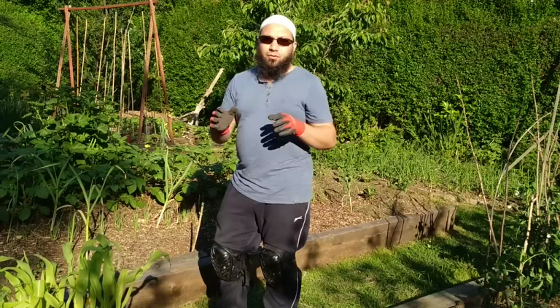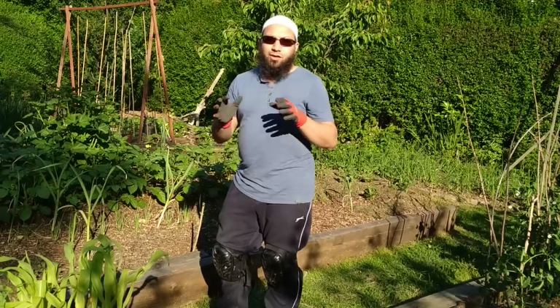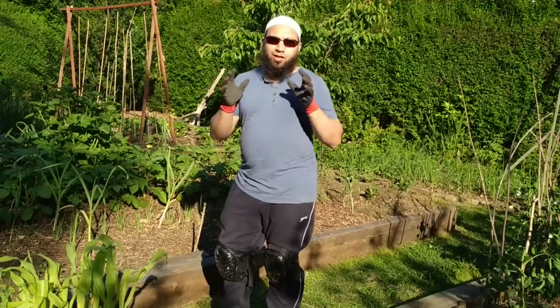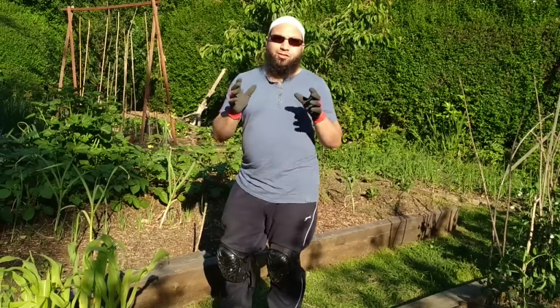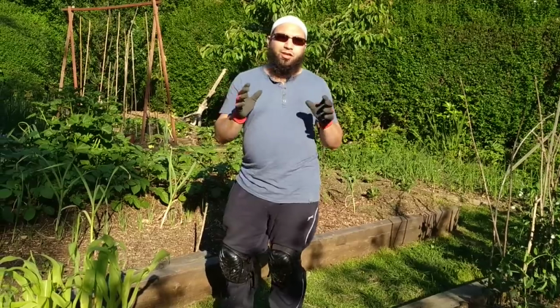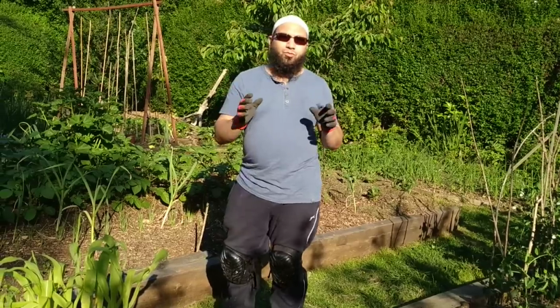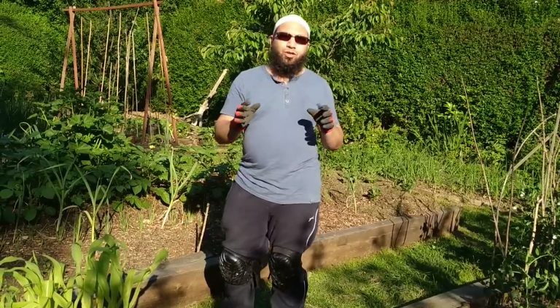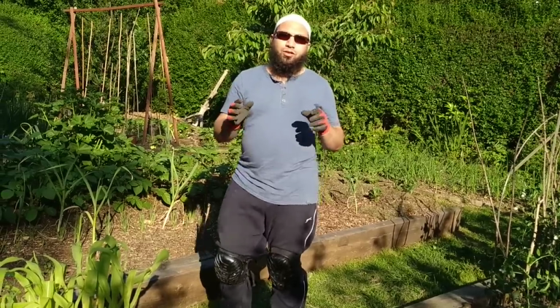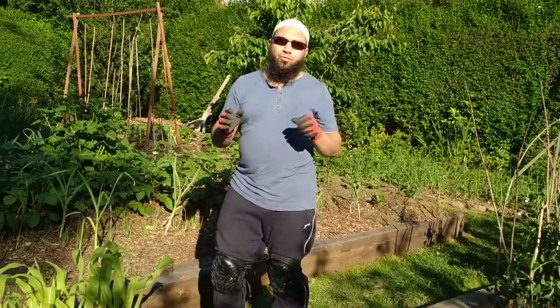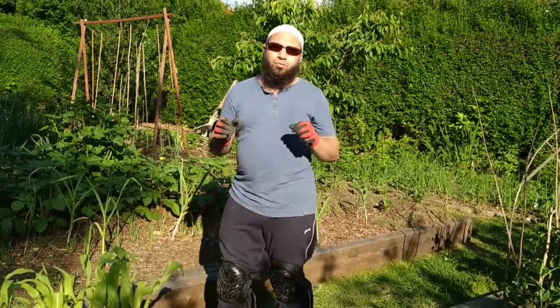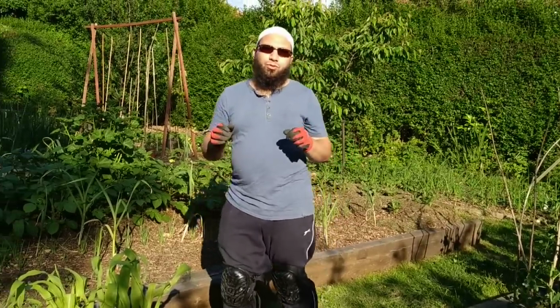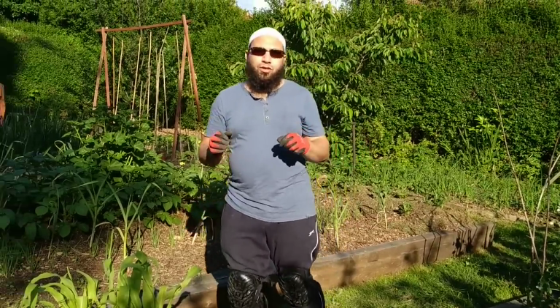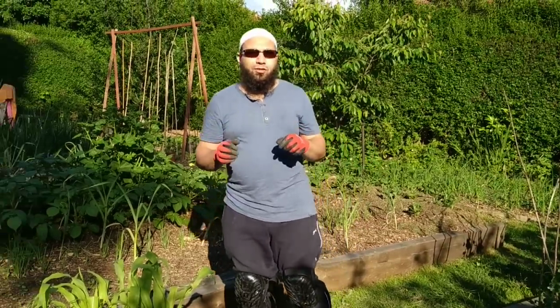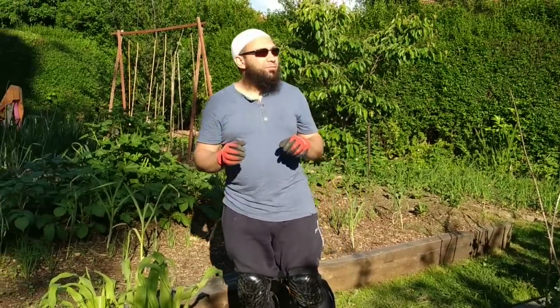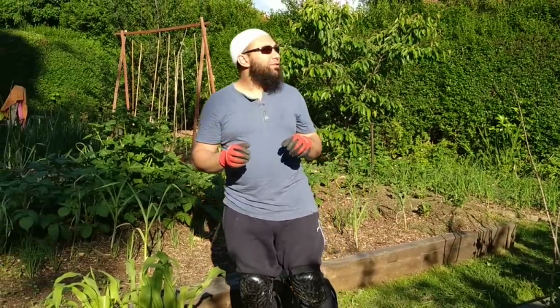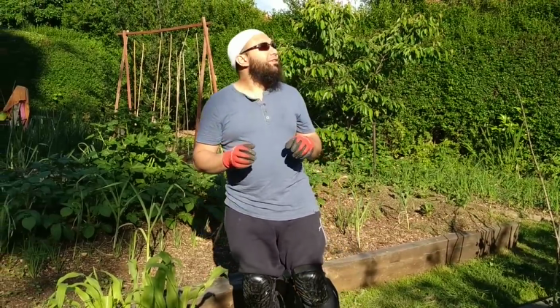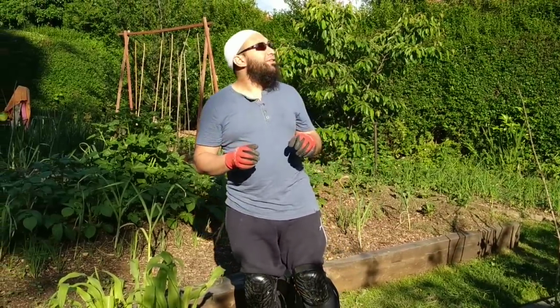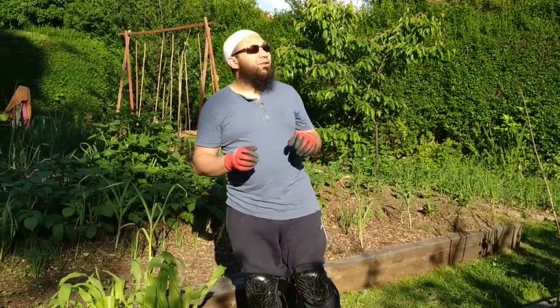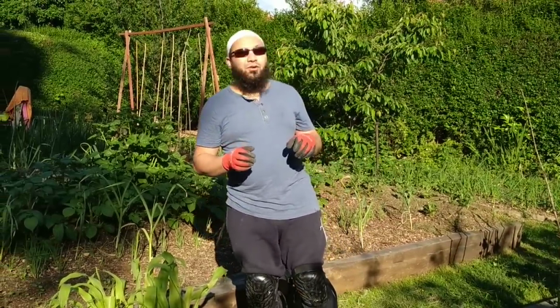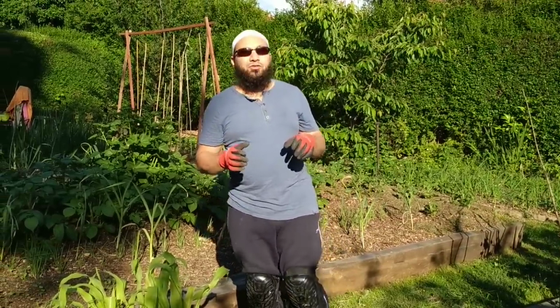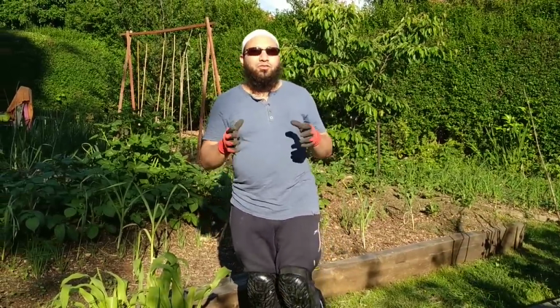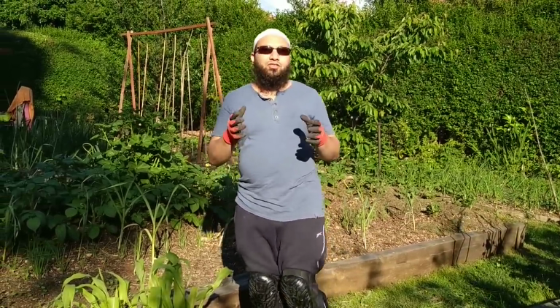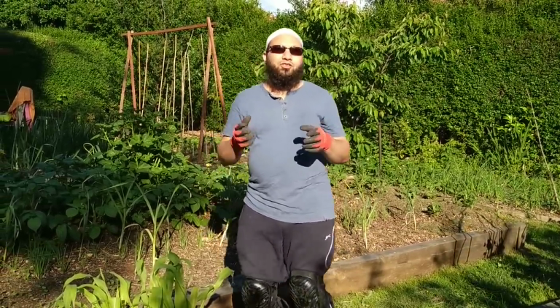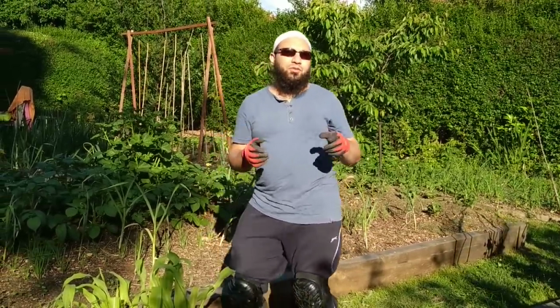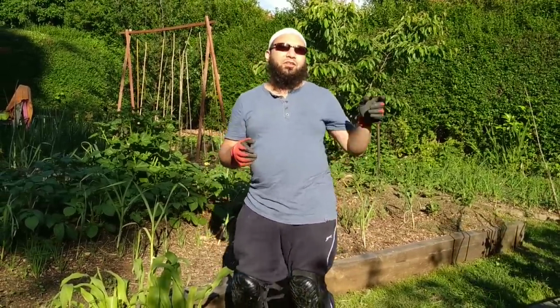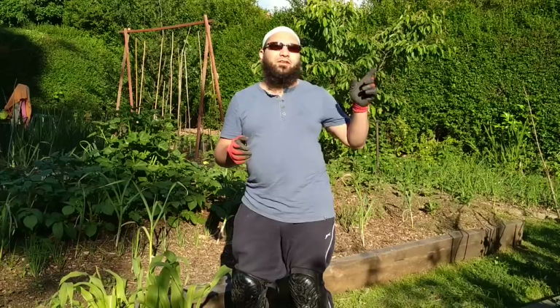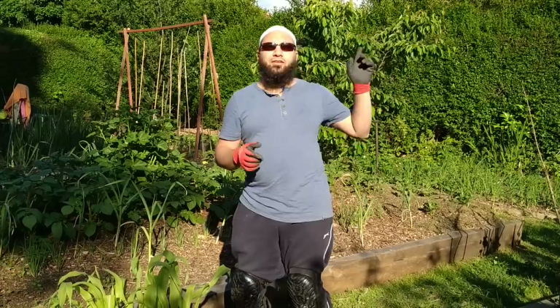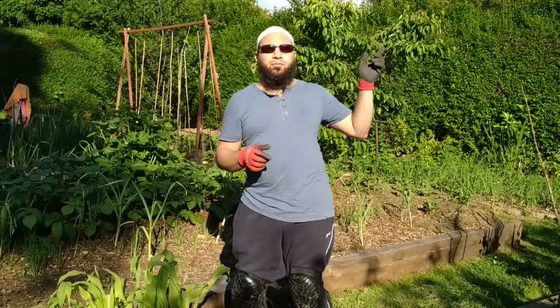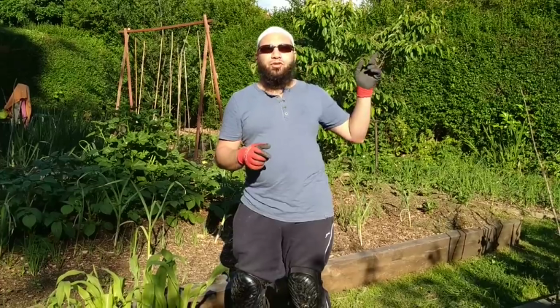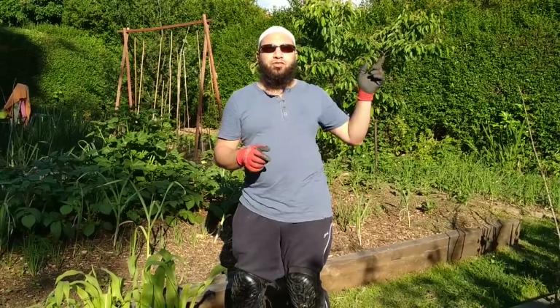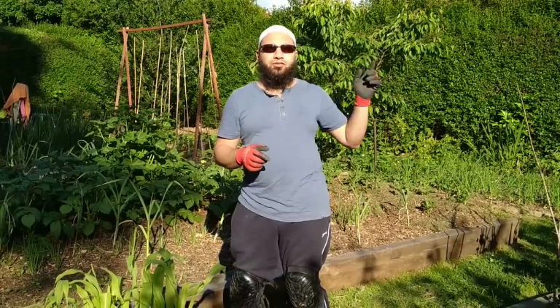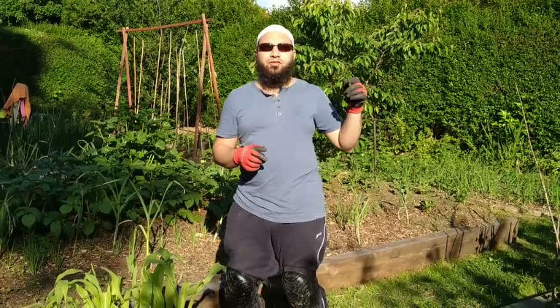As-salamu alaykum wa rahmatullah. As soon as I start speaking, that bird starts singing.